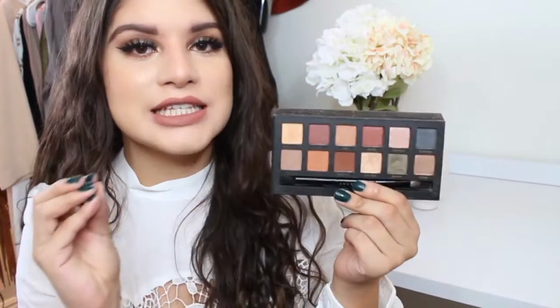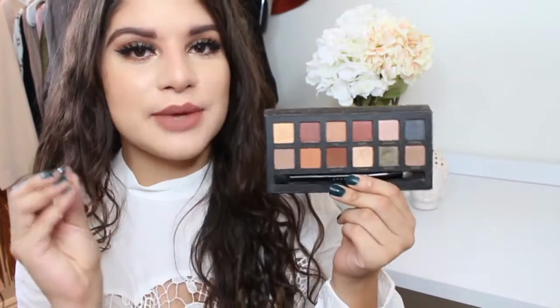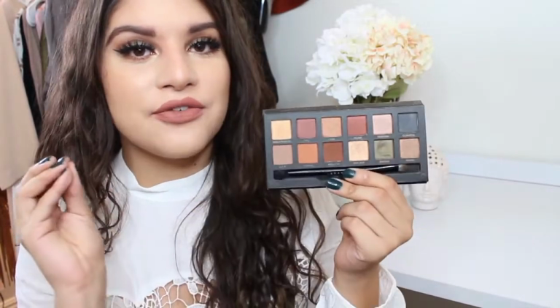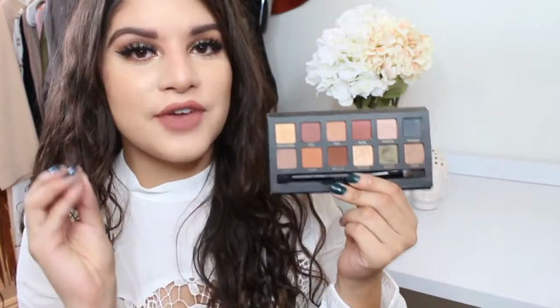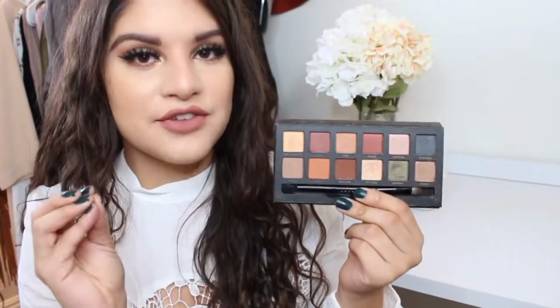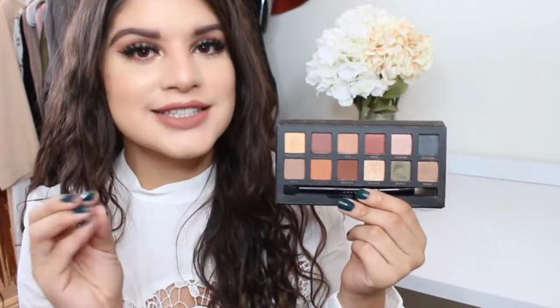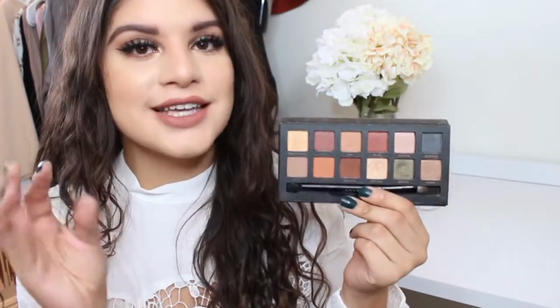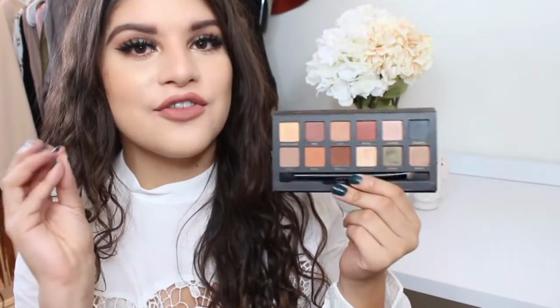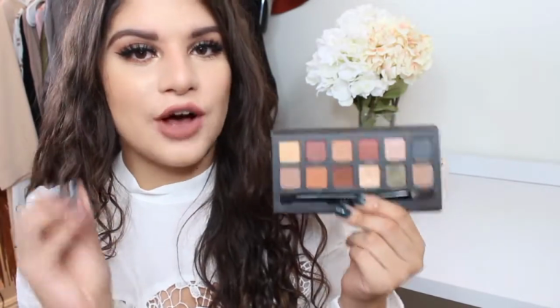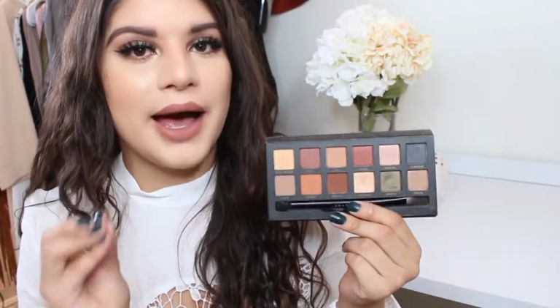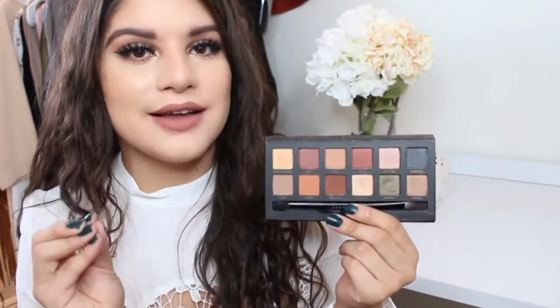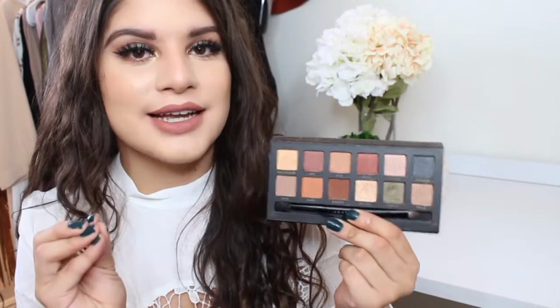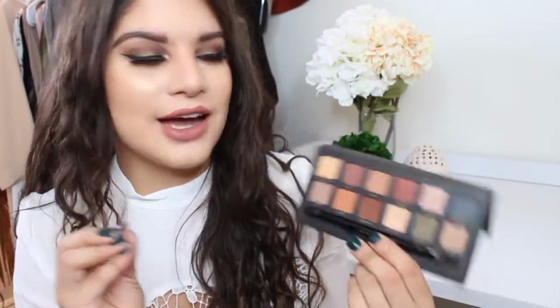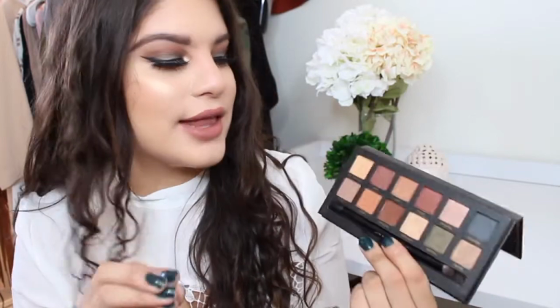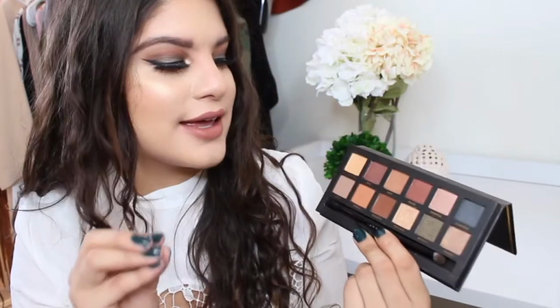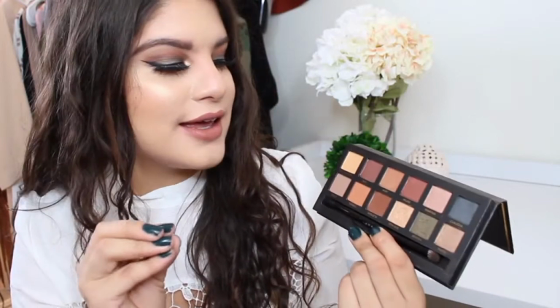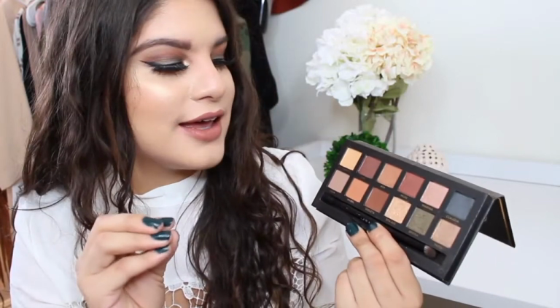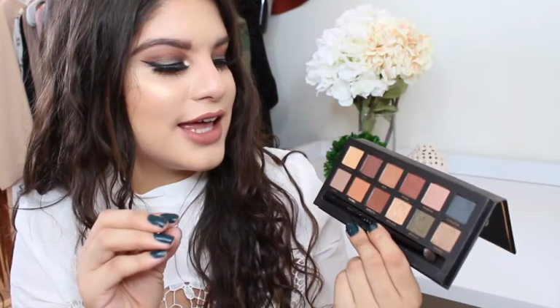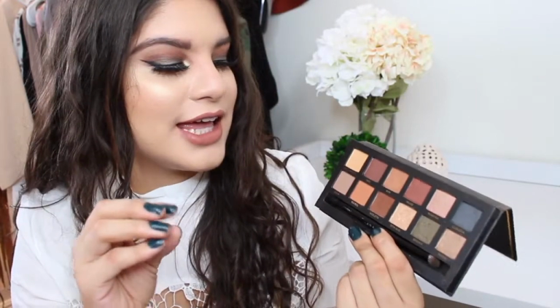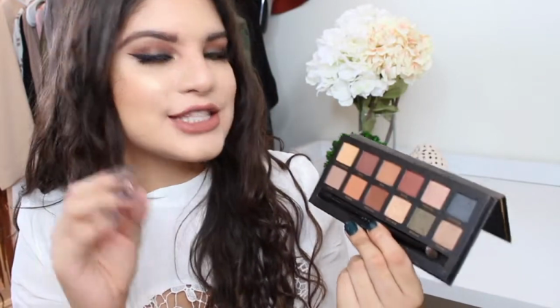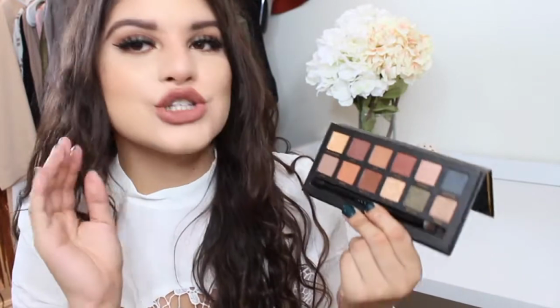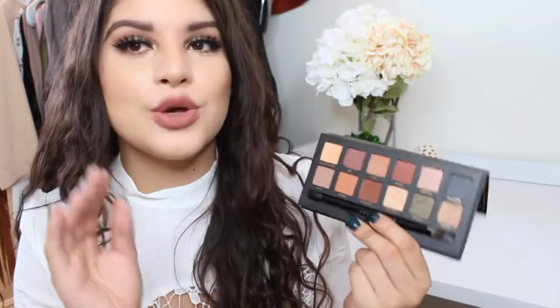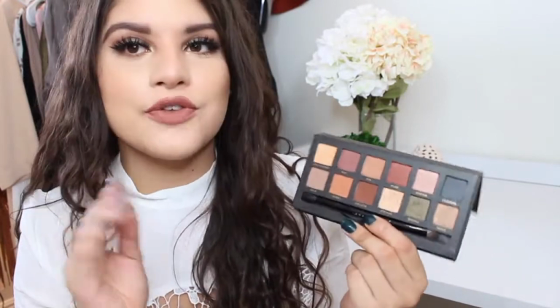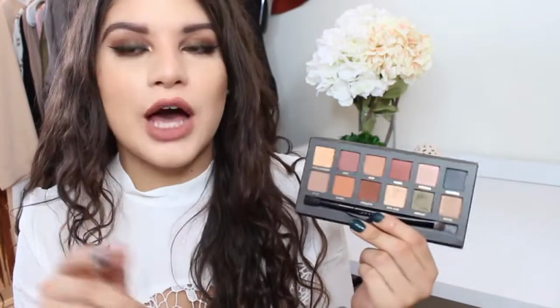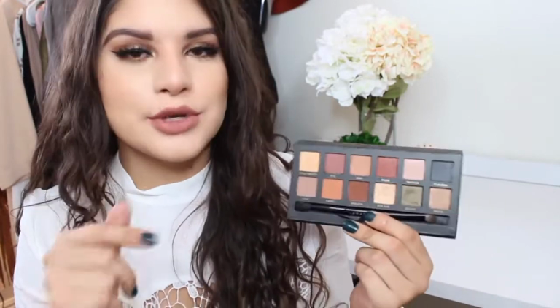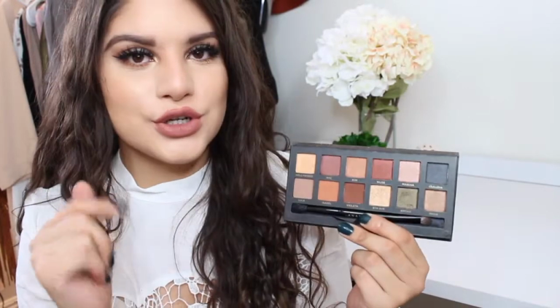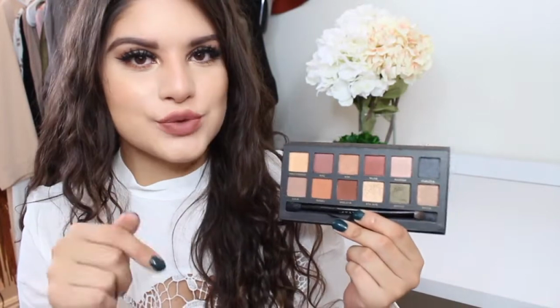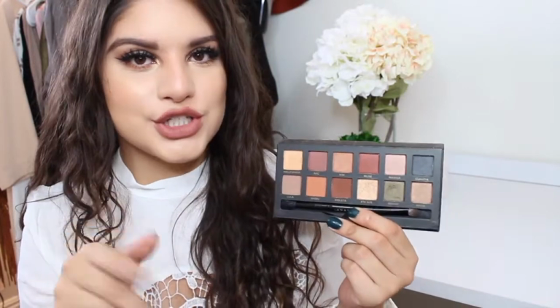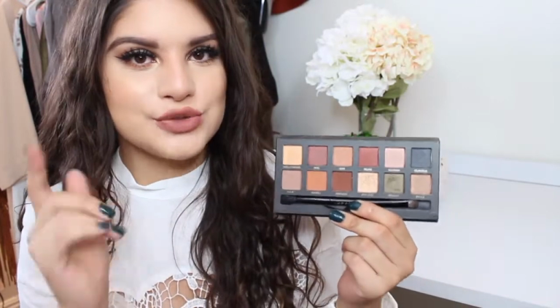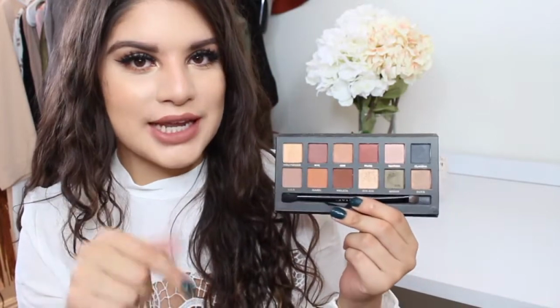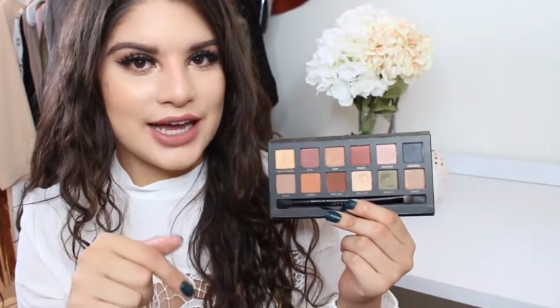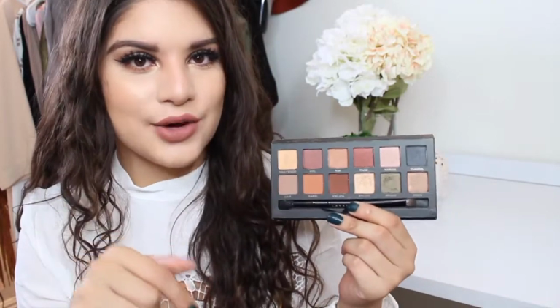I'd say this is my favorite fall palette right now — it is so beautiful. I'm going to show you swatches right now.